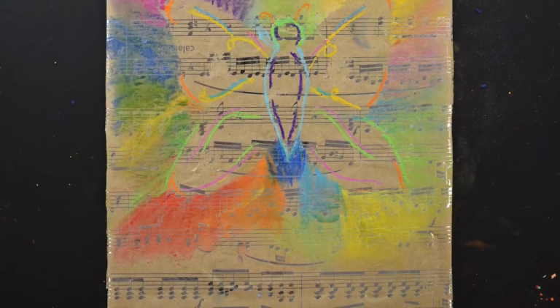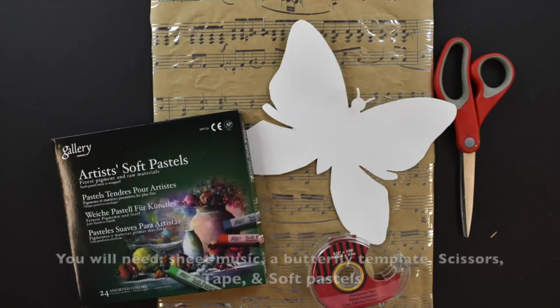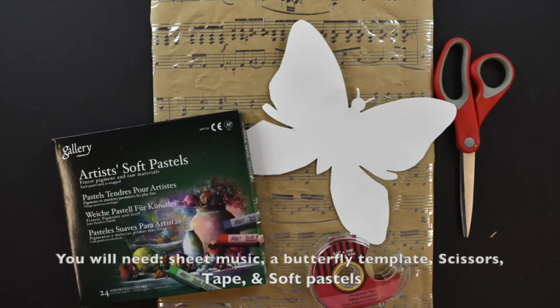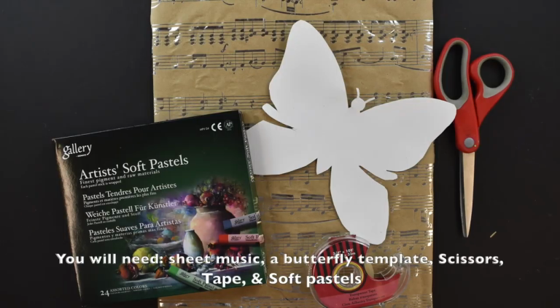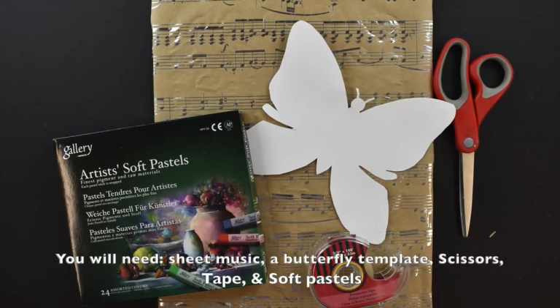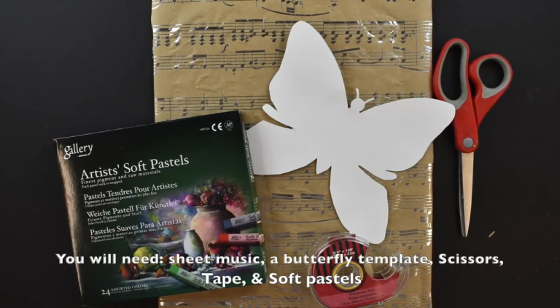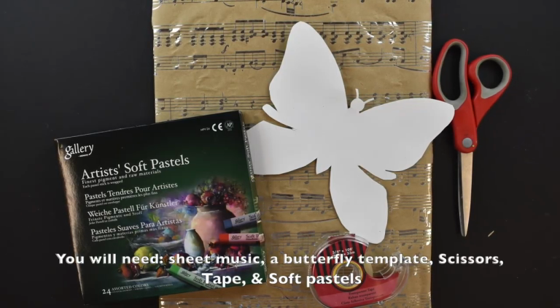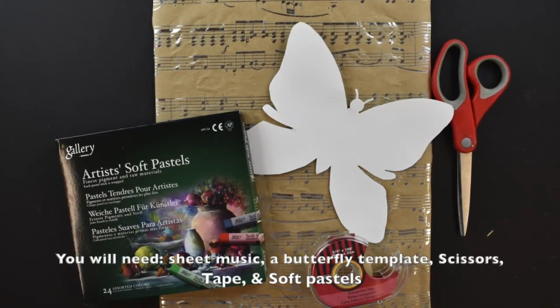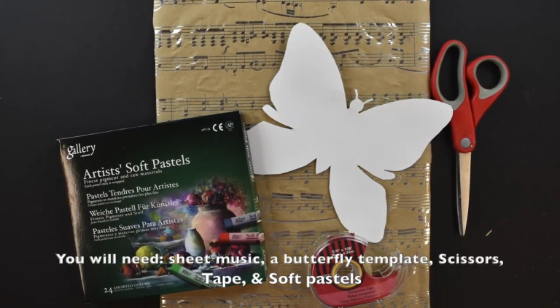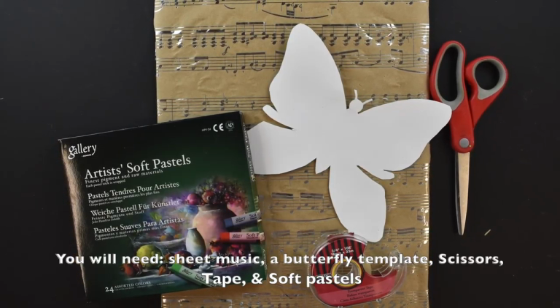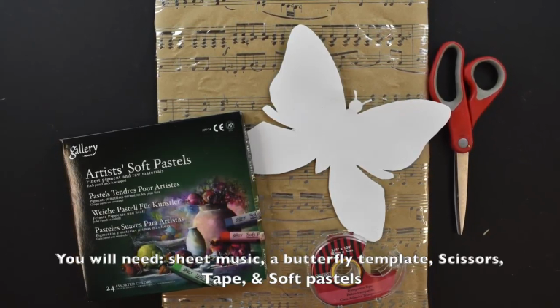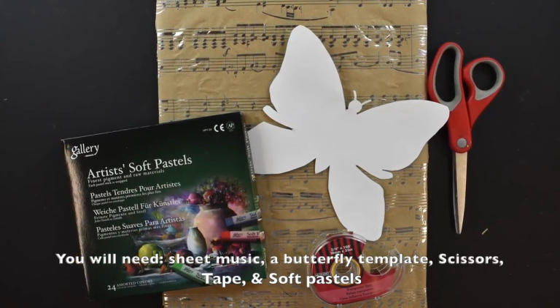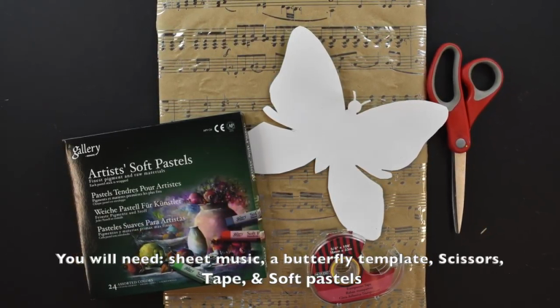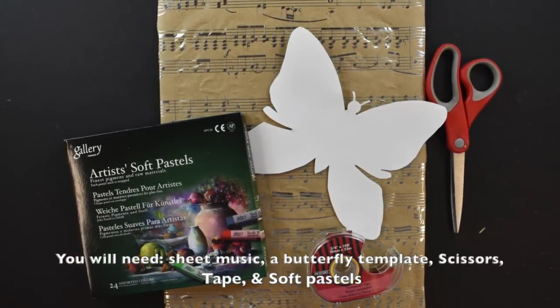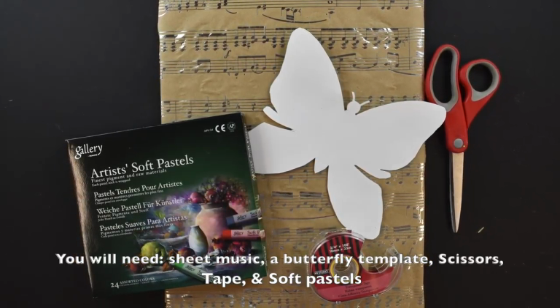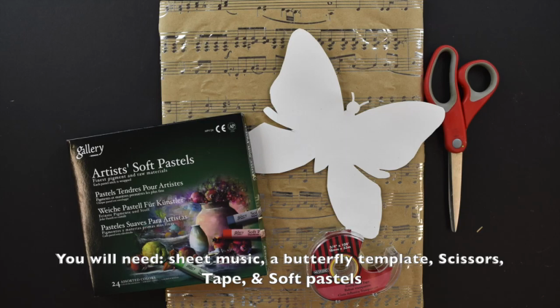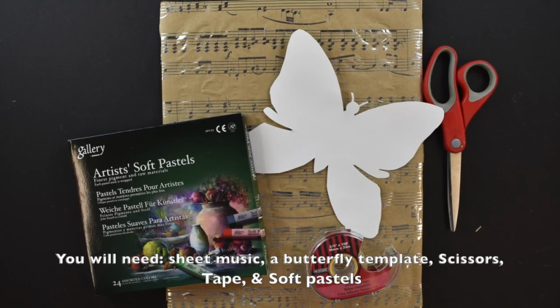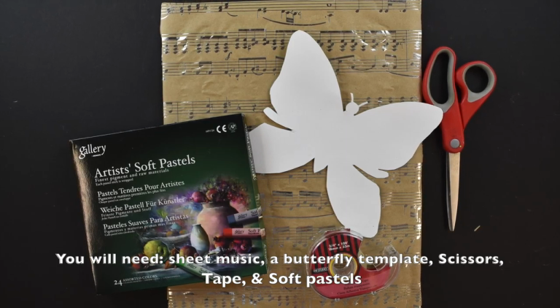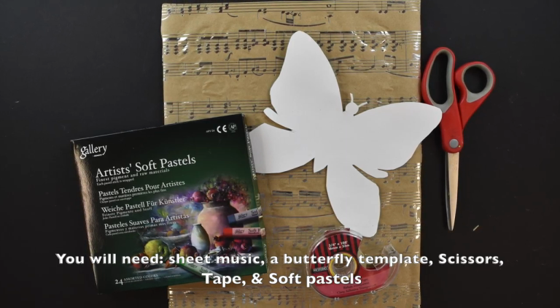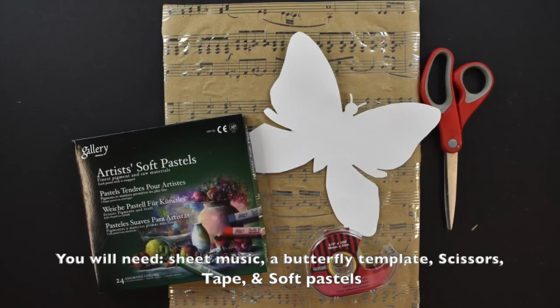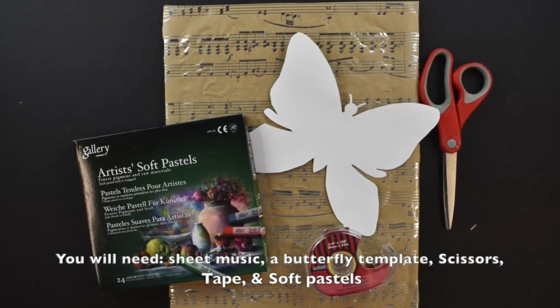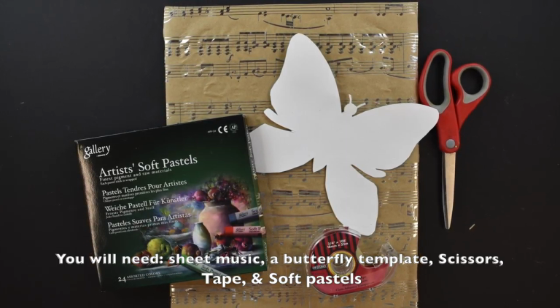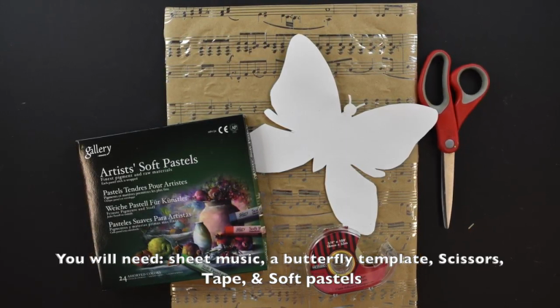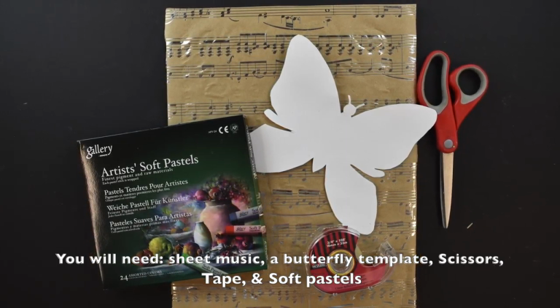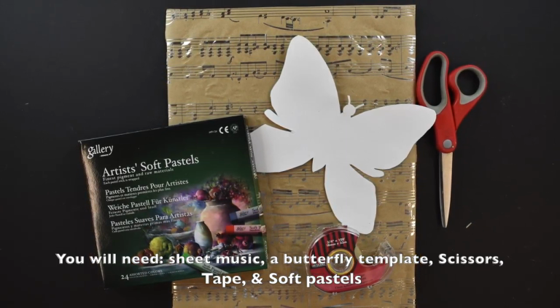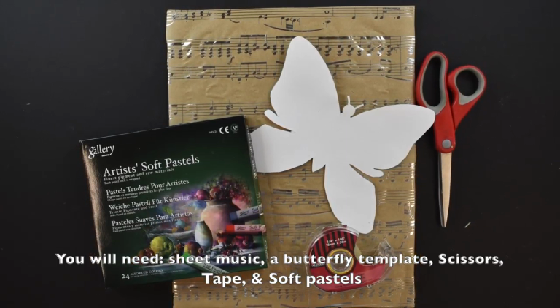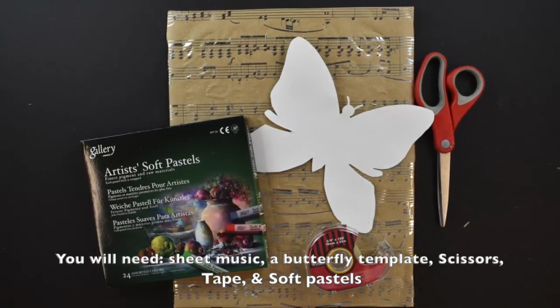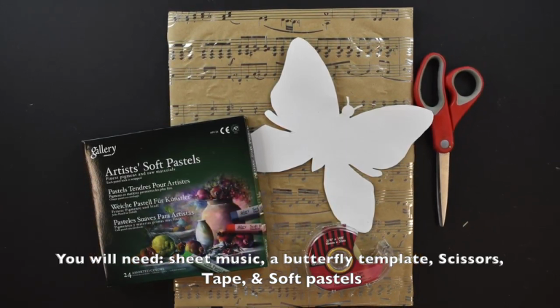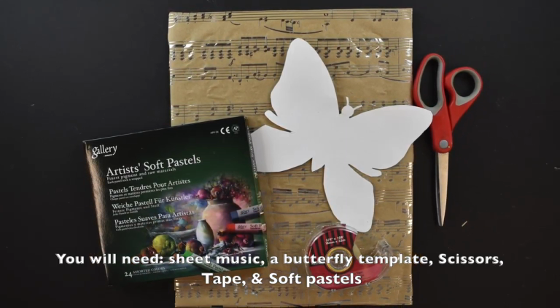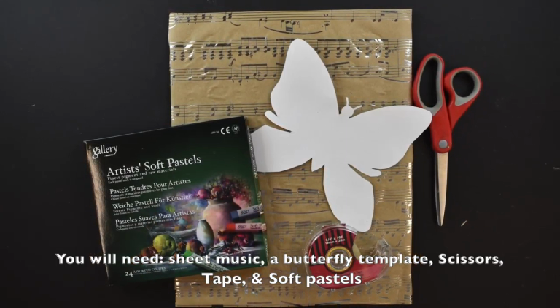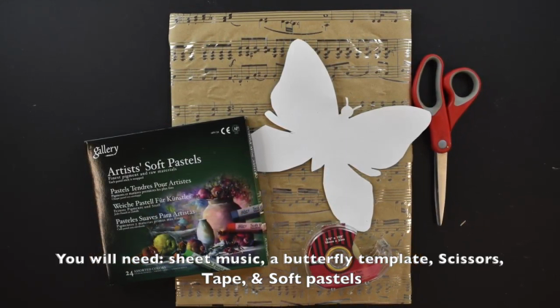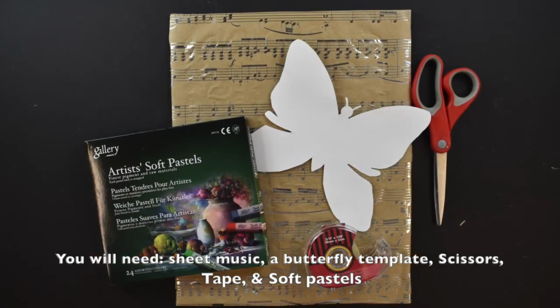For this project, you will need sheet music, a butterfly template, scissors, tape, and soft pastels.